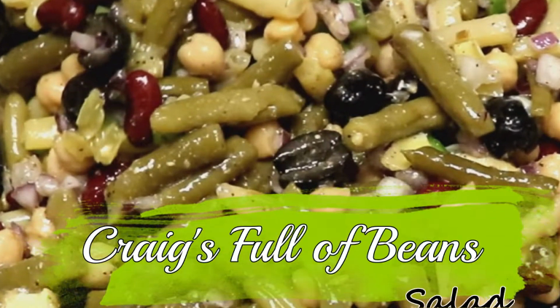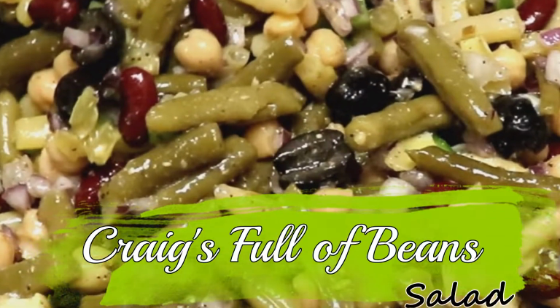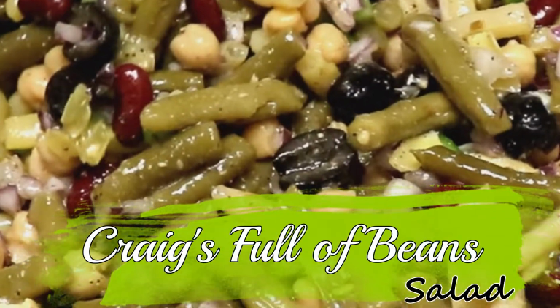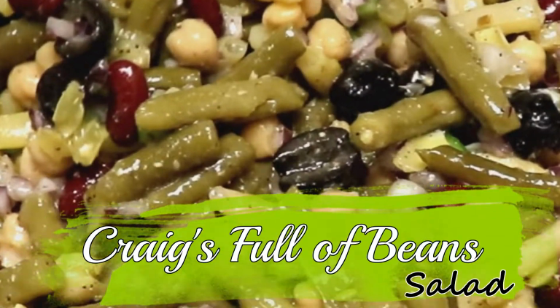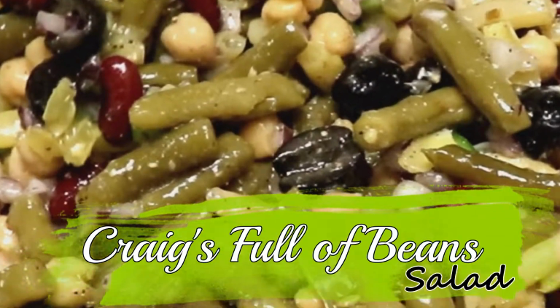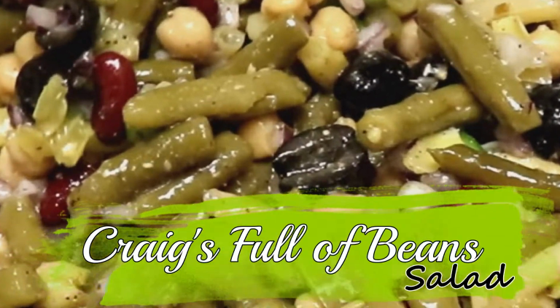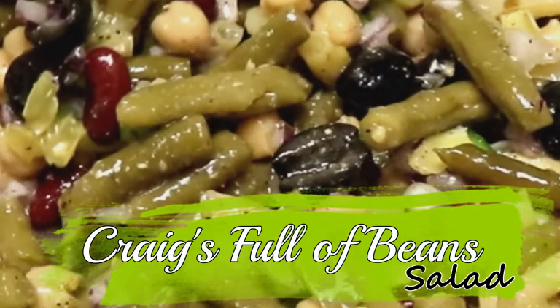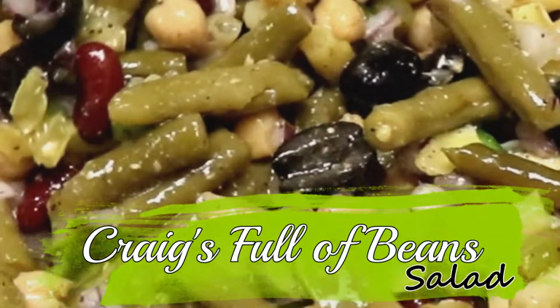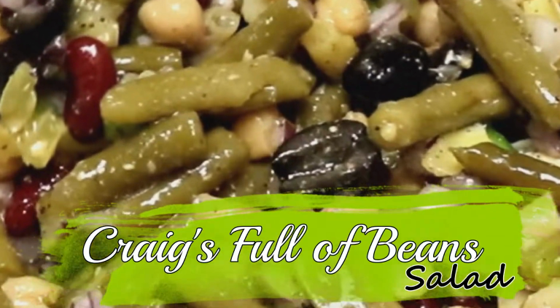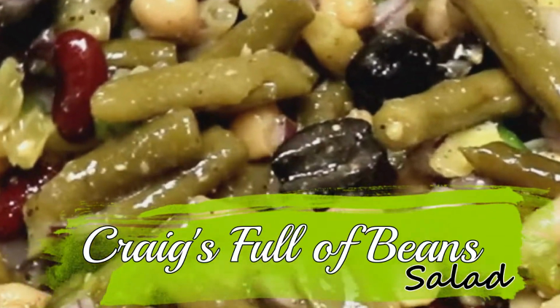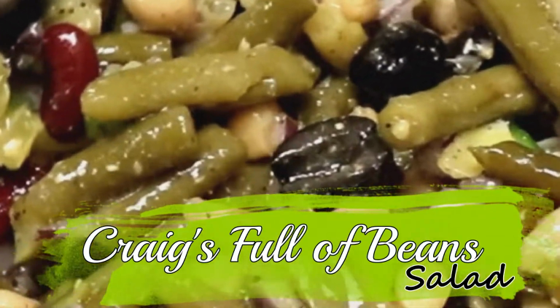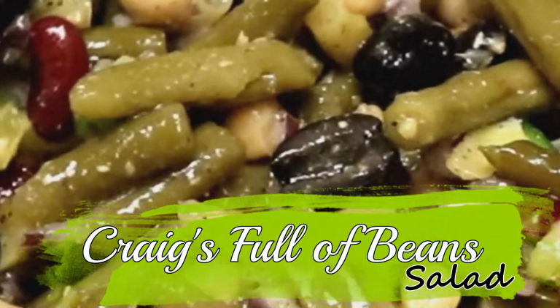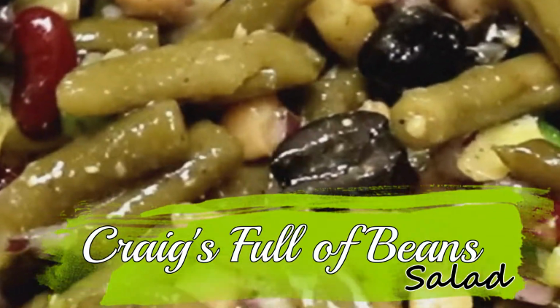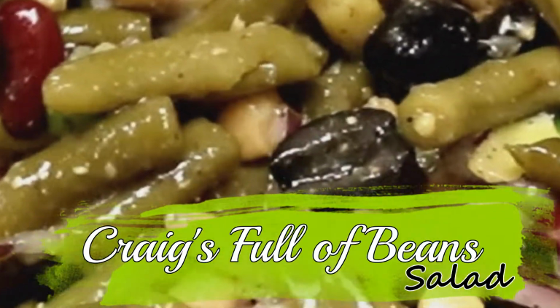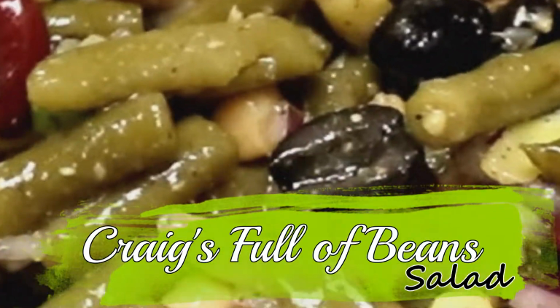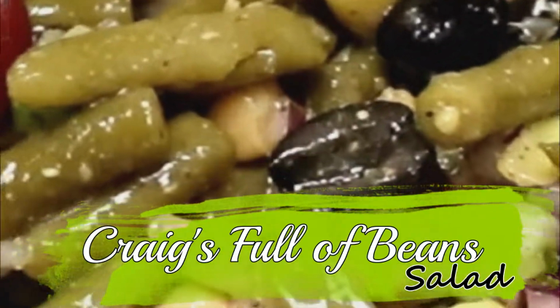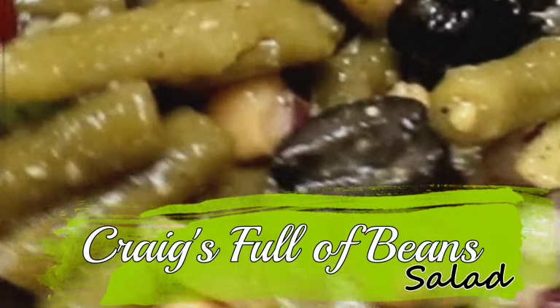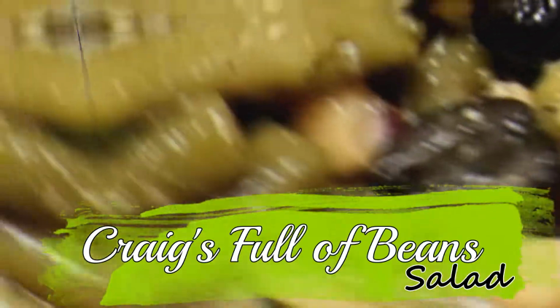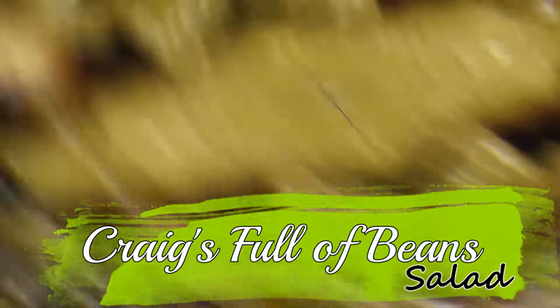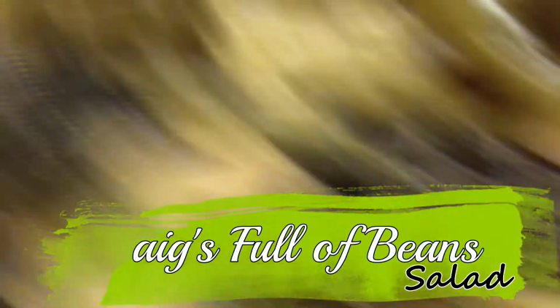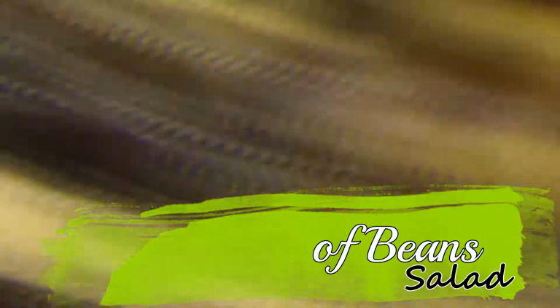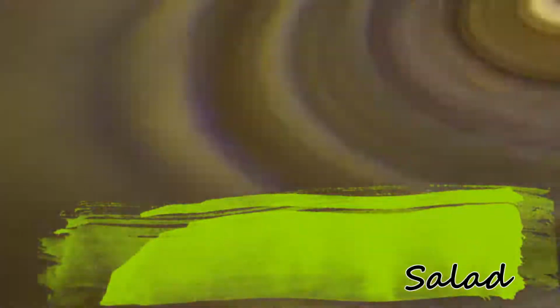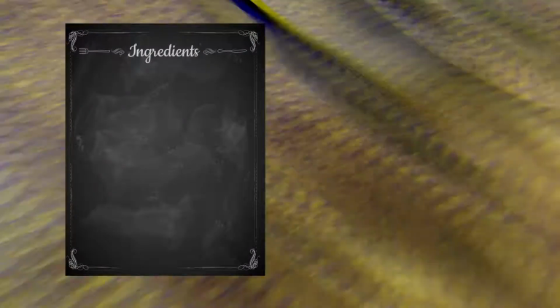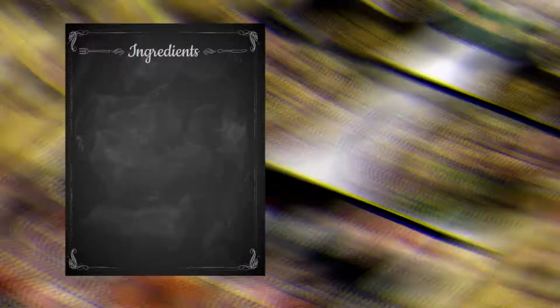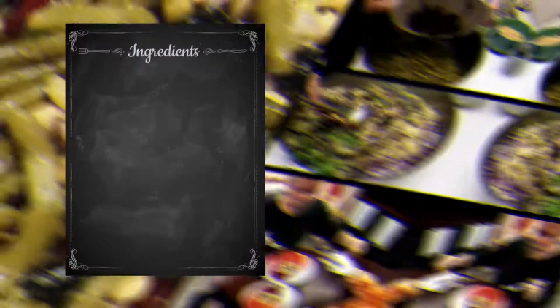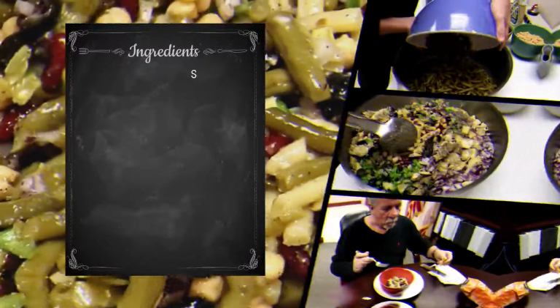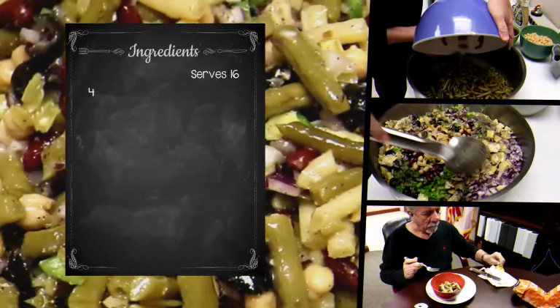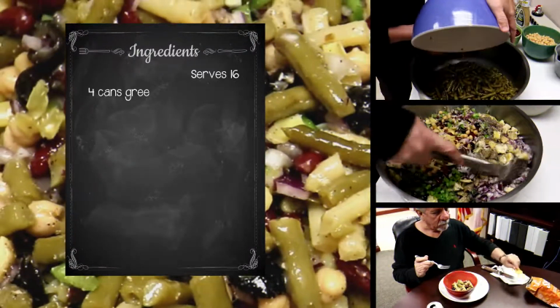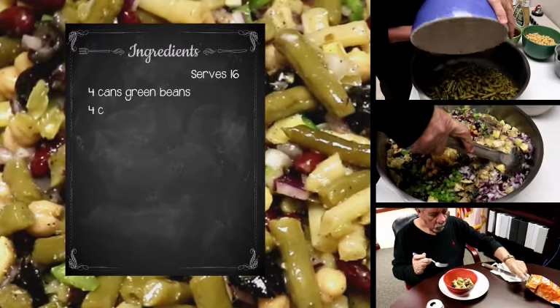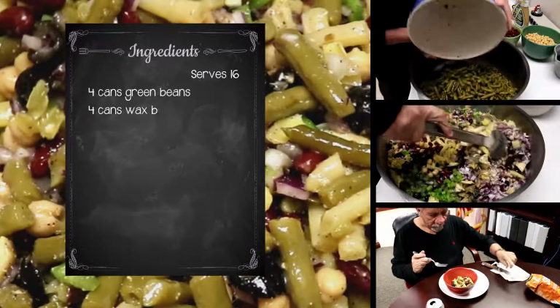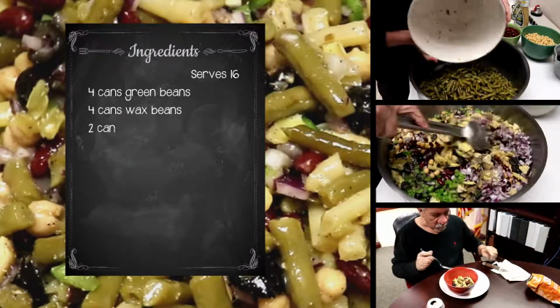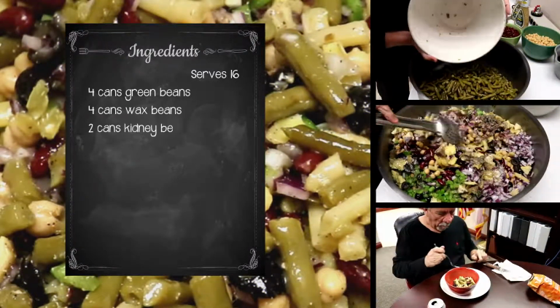Hey everybody! Is anybody hungry? Come on in to the Duck in the Pot Show!